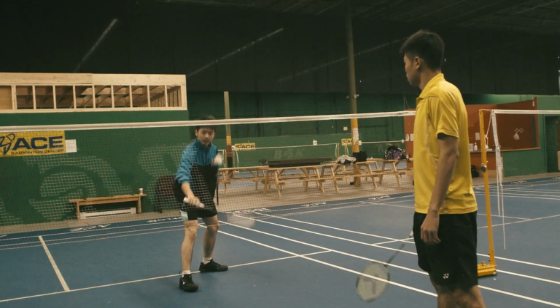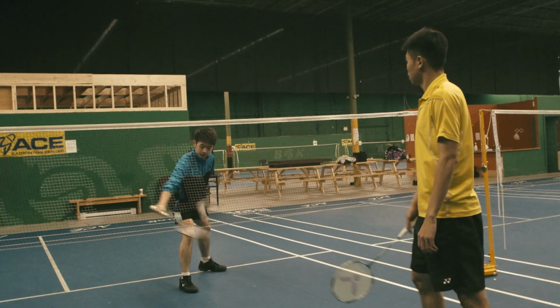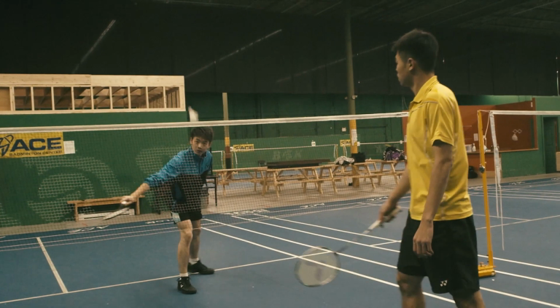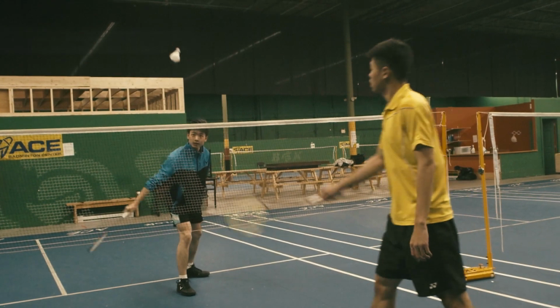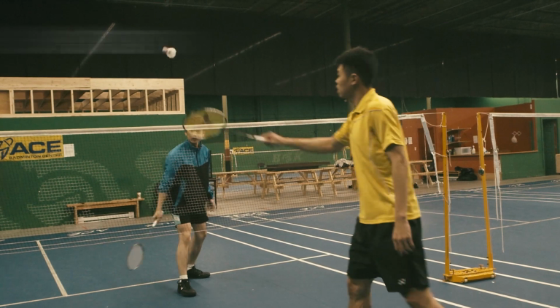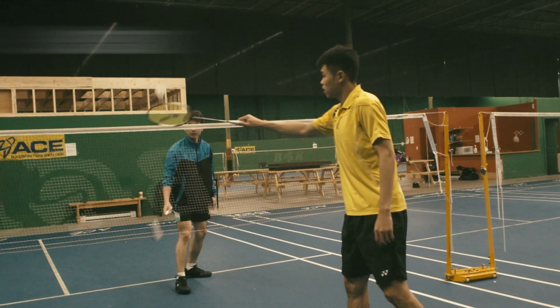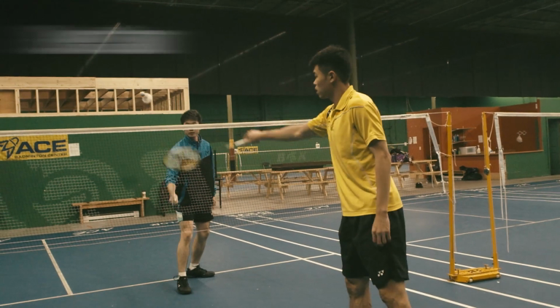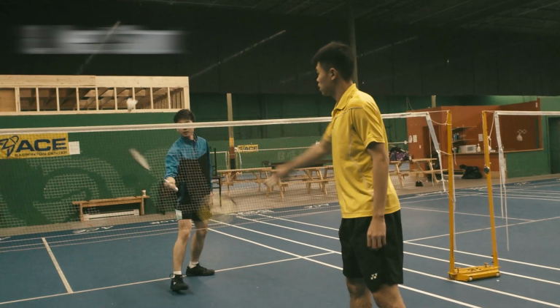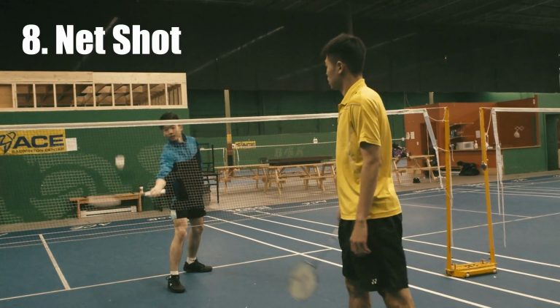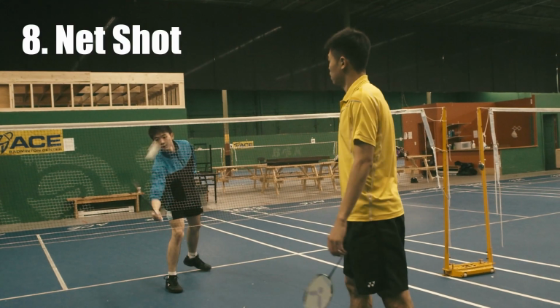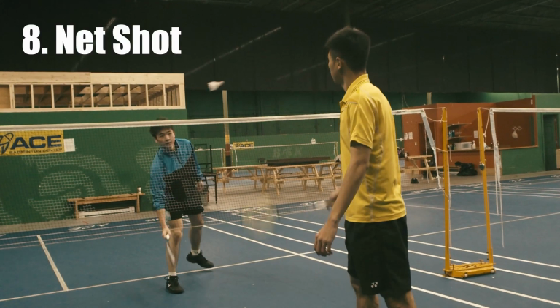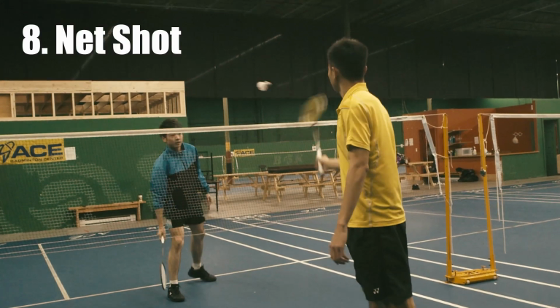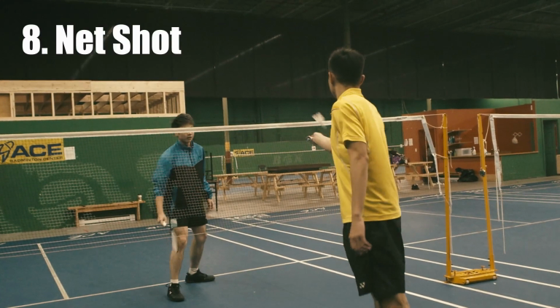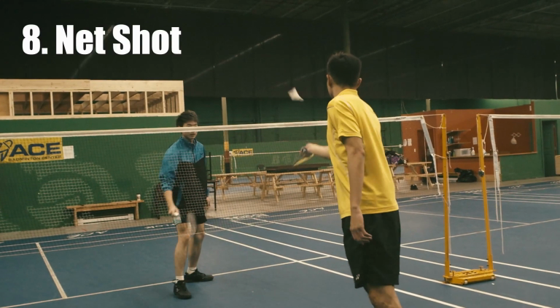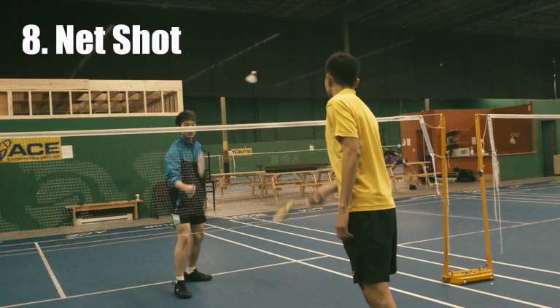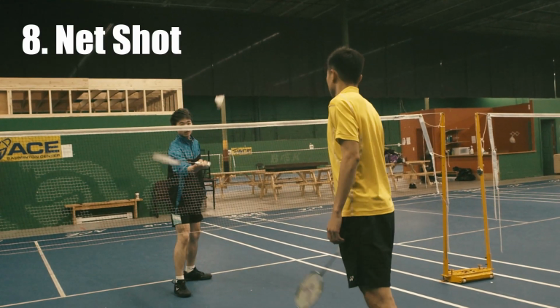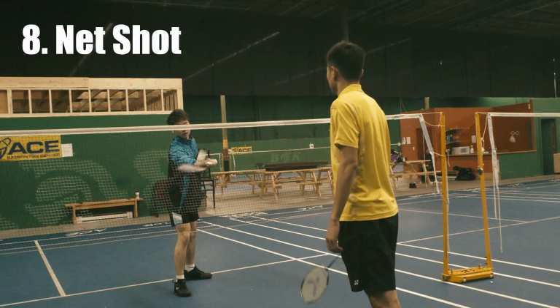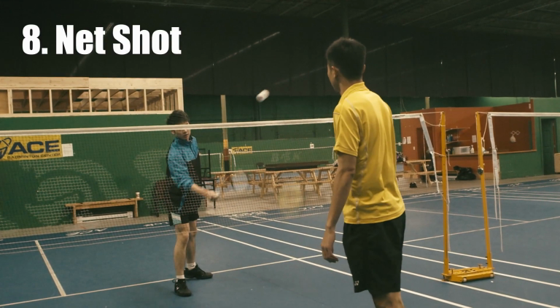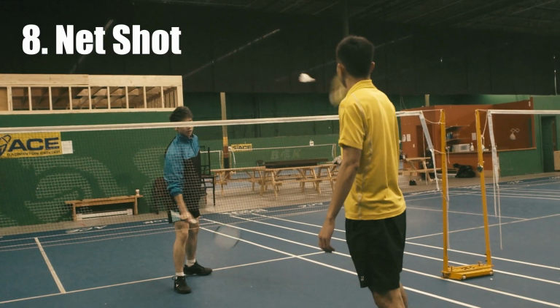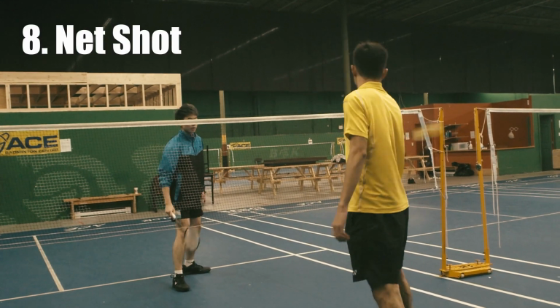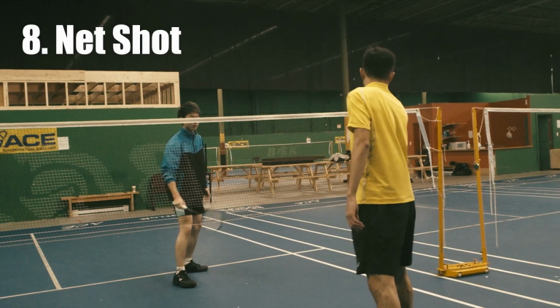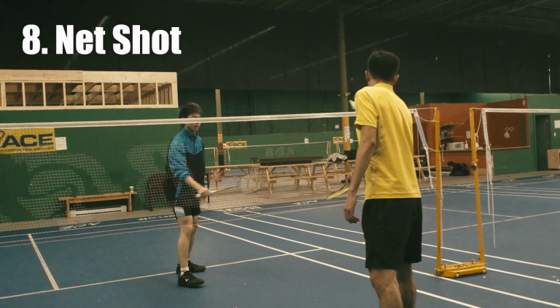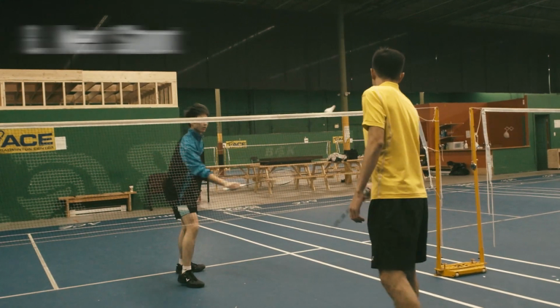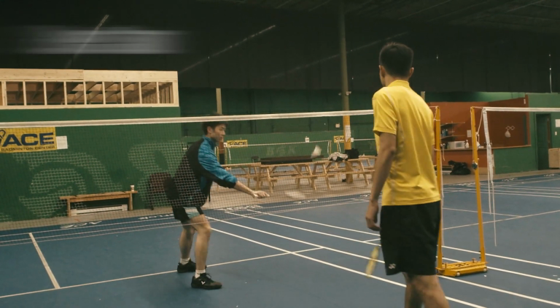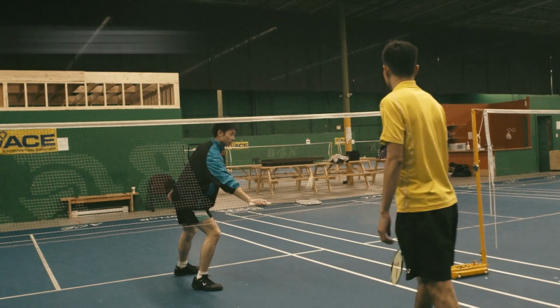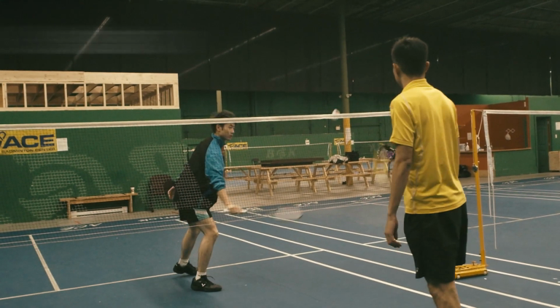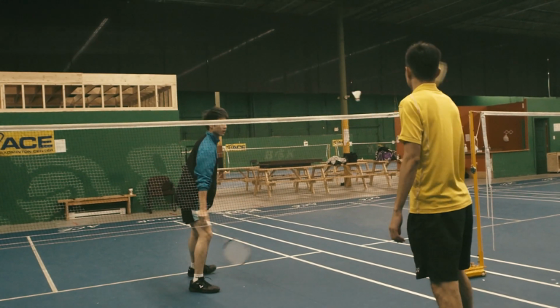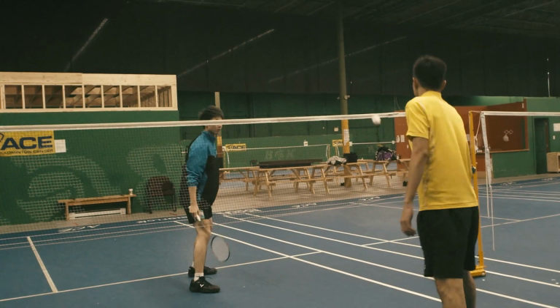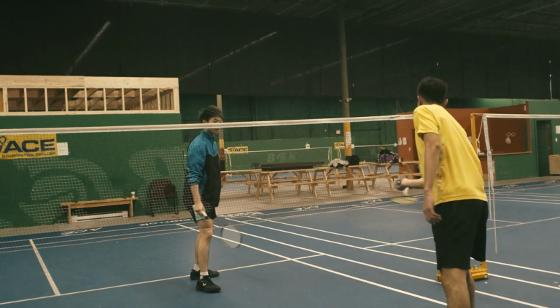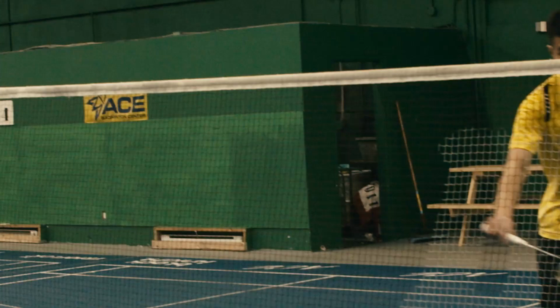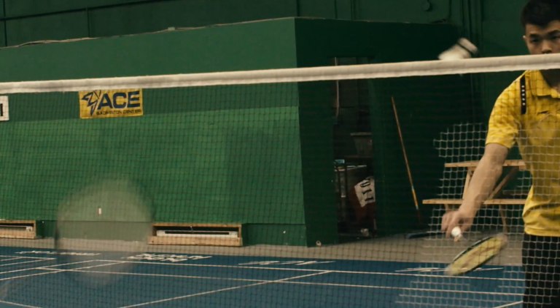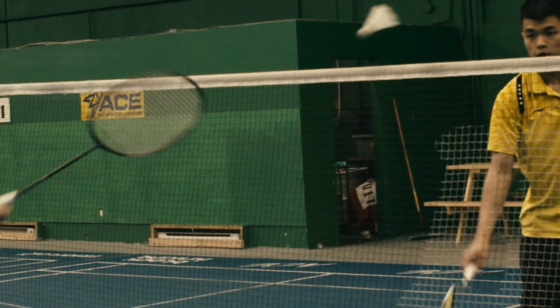Number 8: Net Shot. Net Shot warms up your touch for the shuttle, similar to Net Push. It also improves your finger responsiveness.